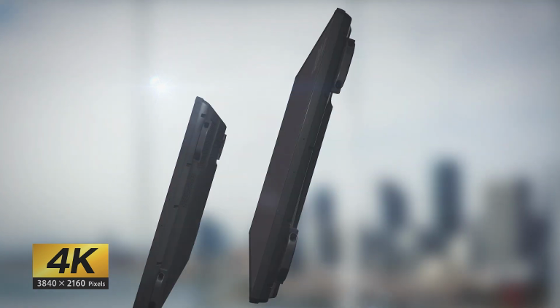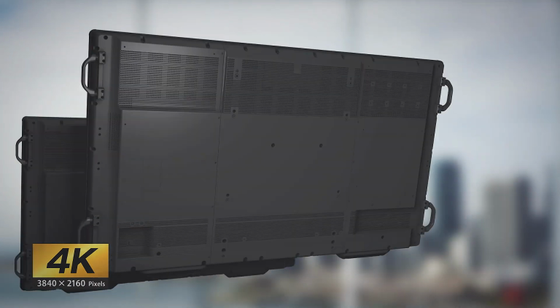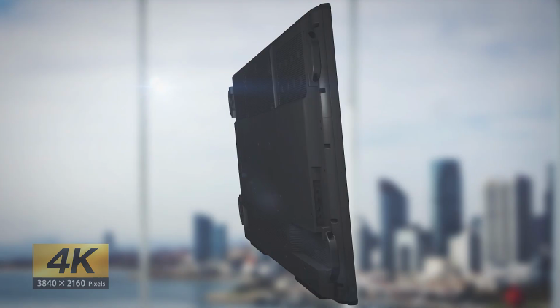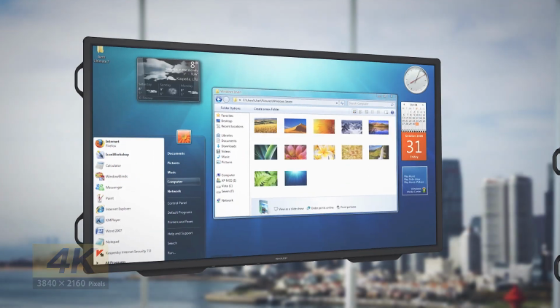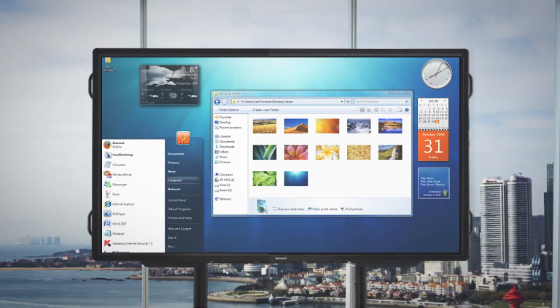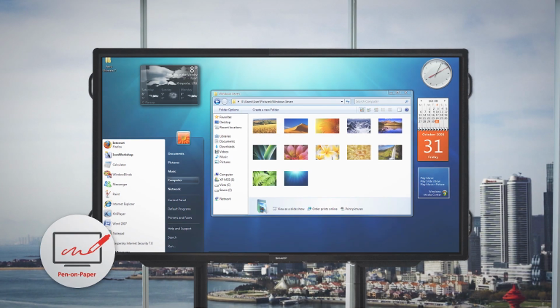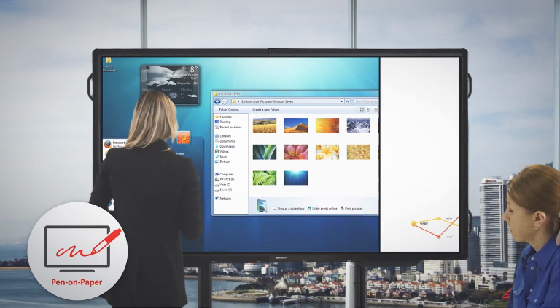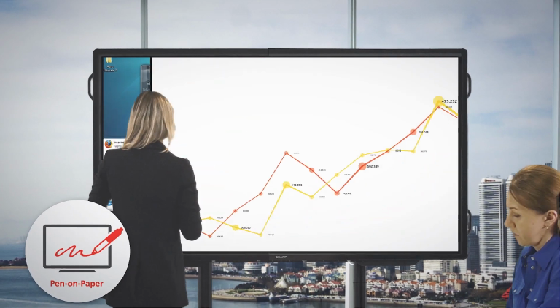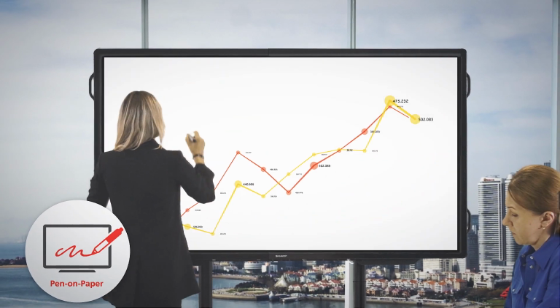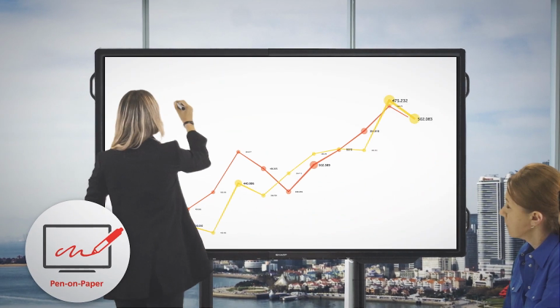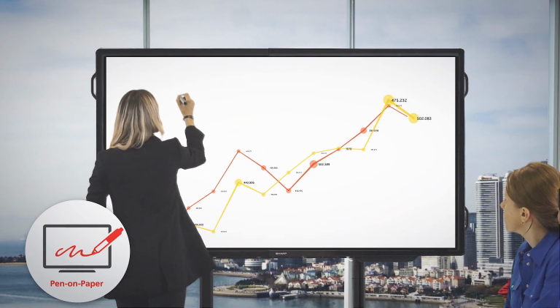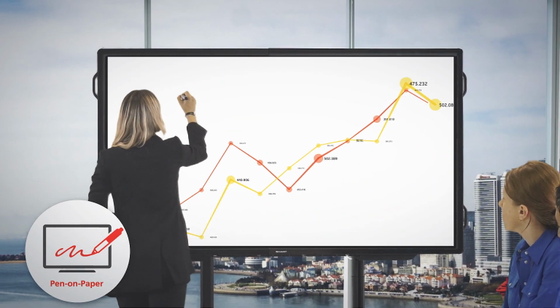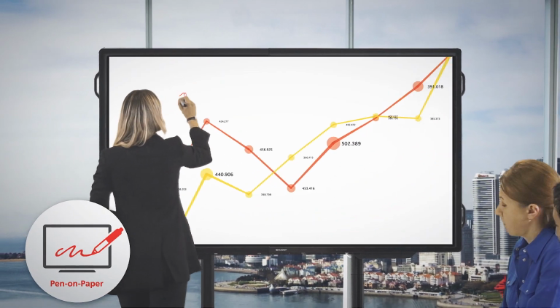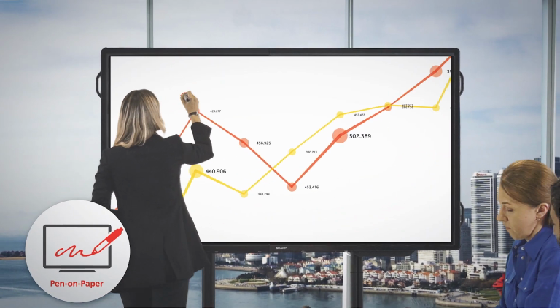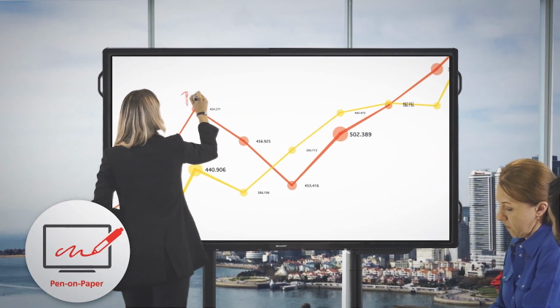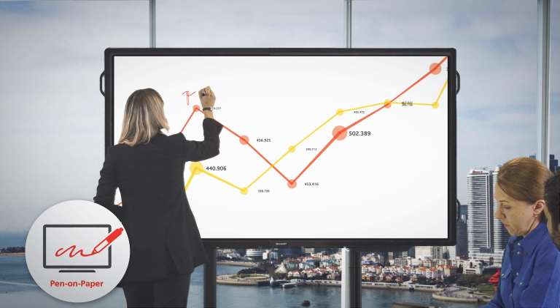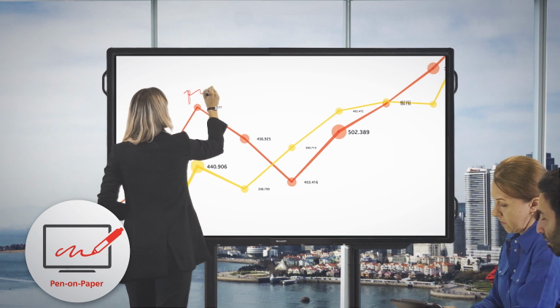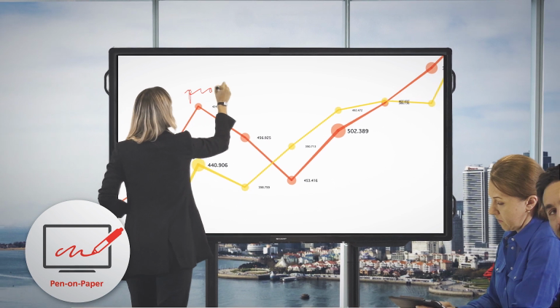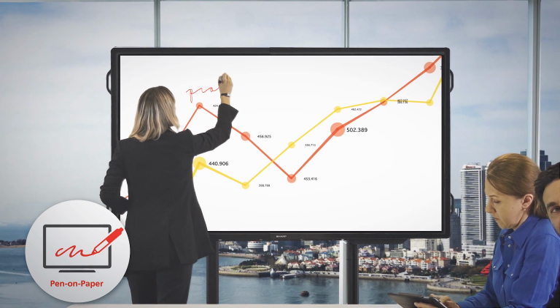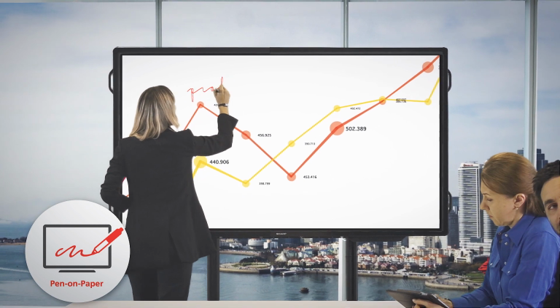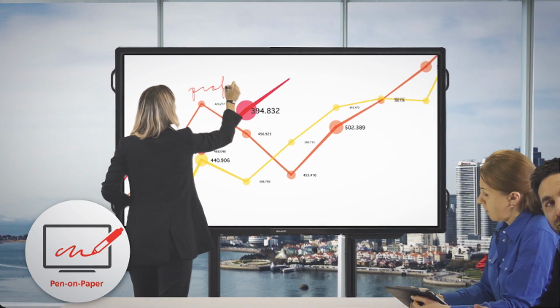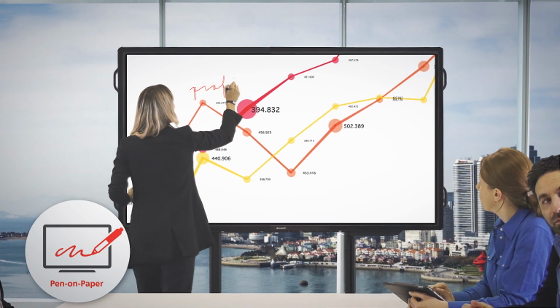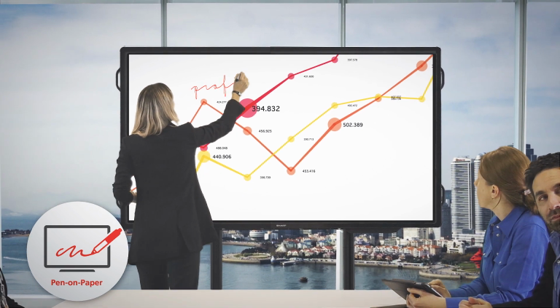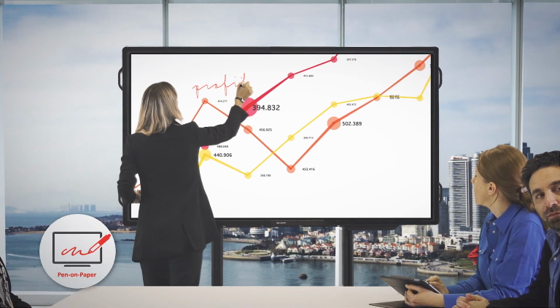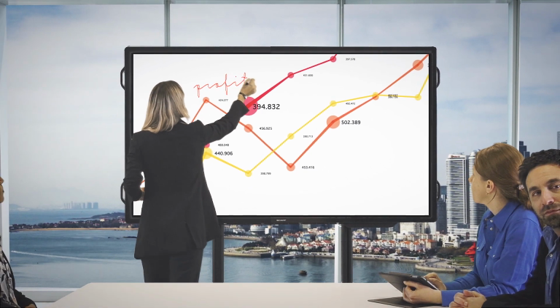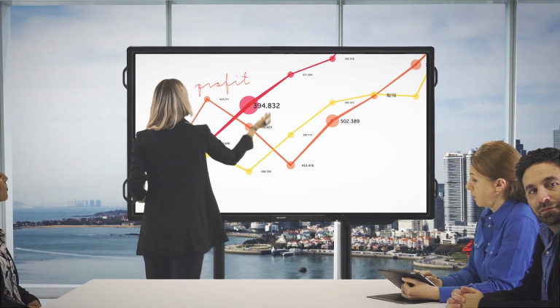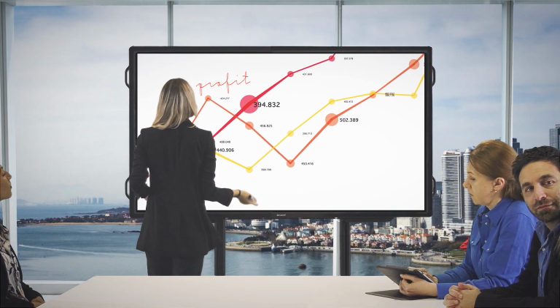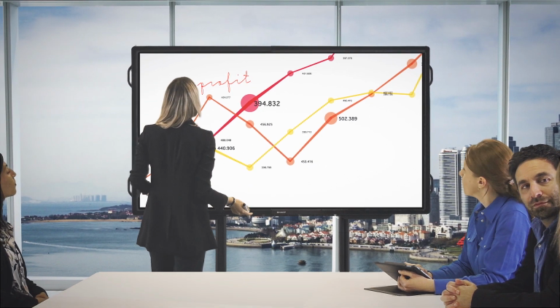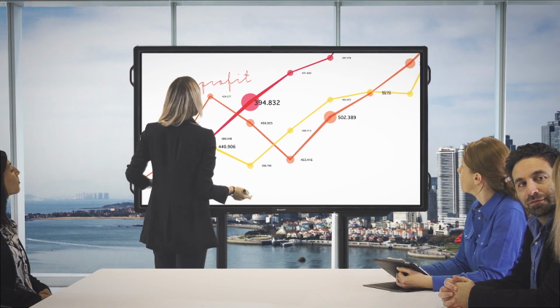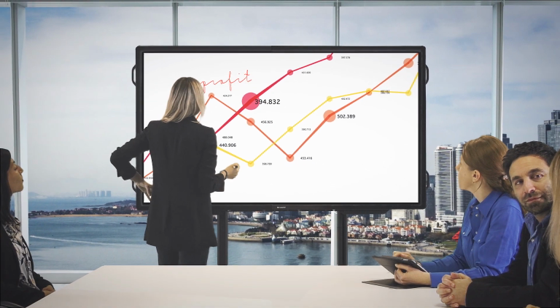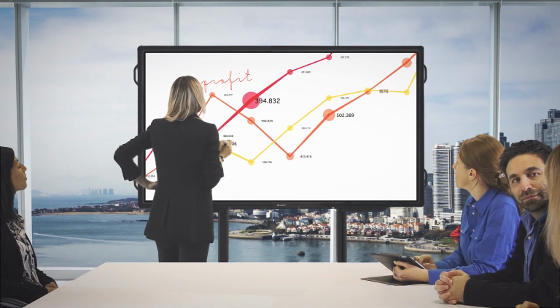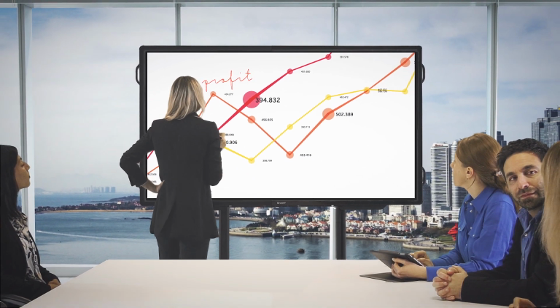With our pen-on-paper user experience, writing feels completely natural and you can focus on delivering your presentations with confidence.